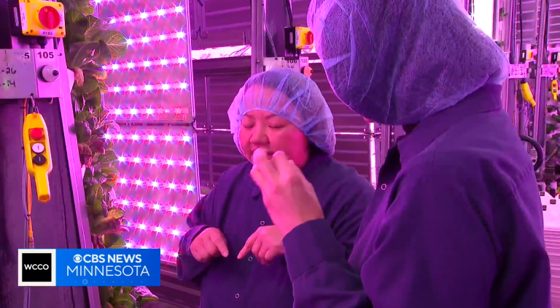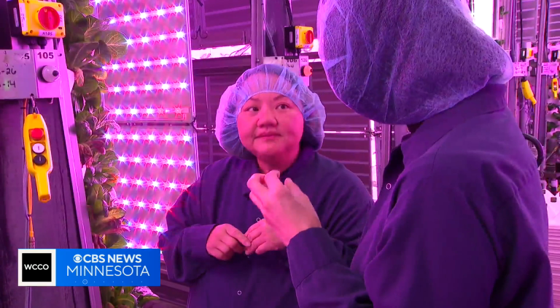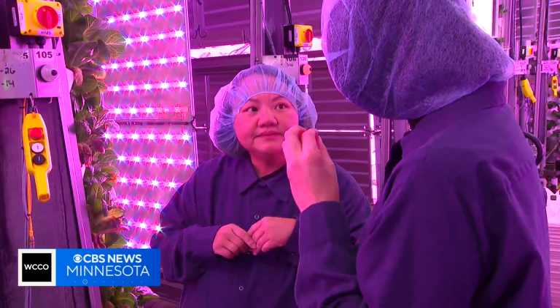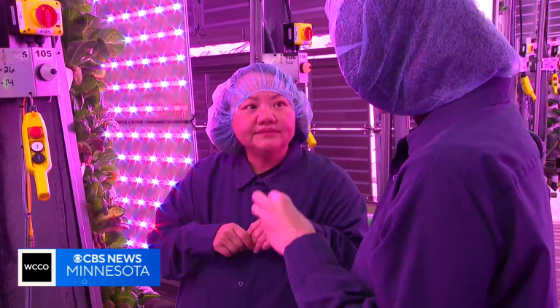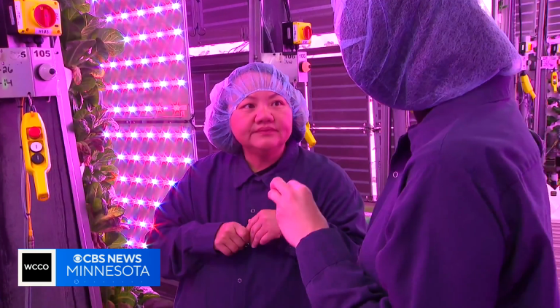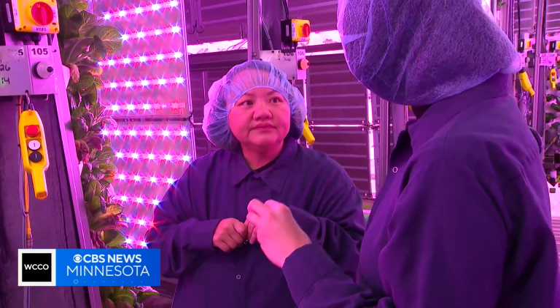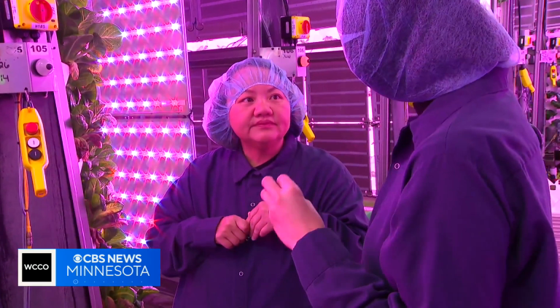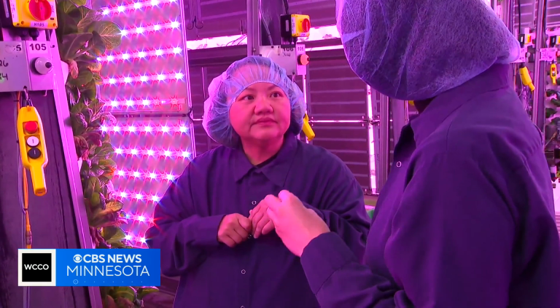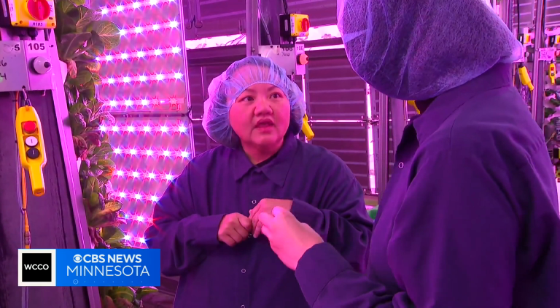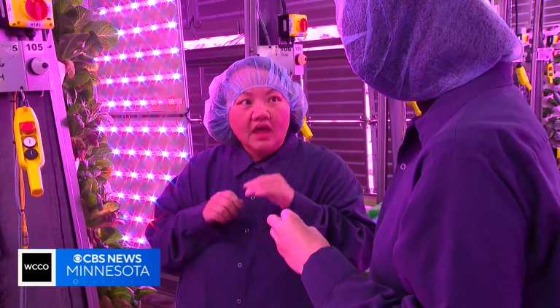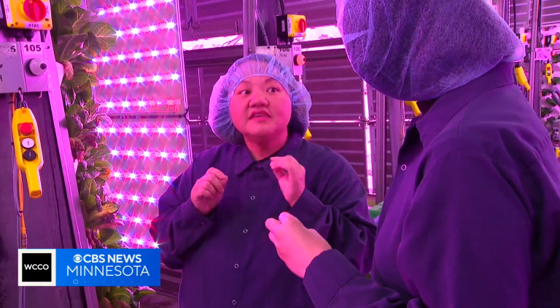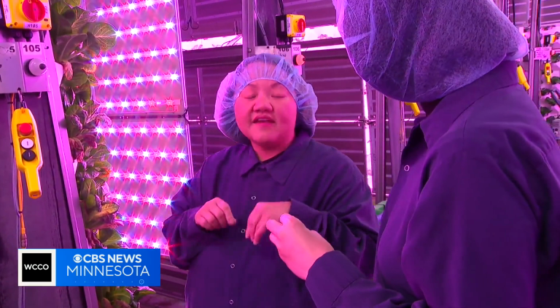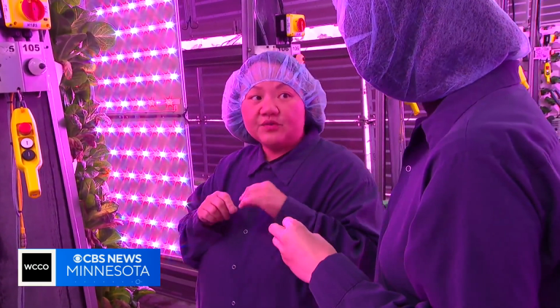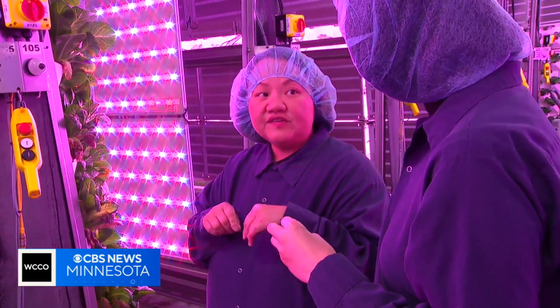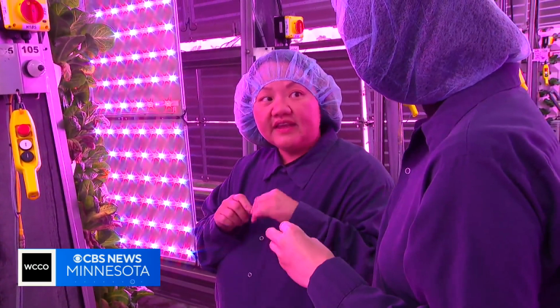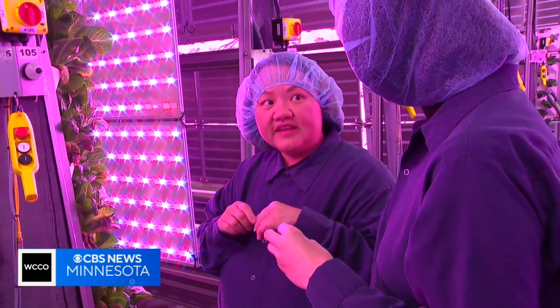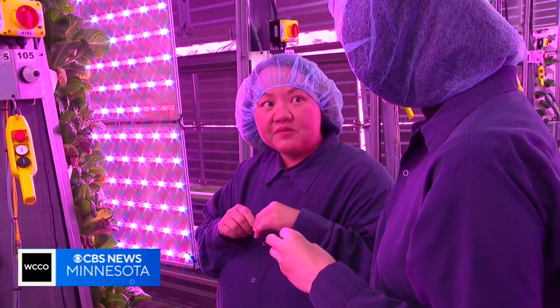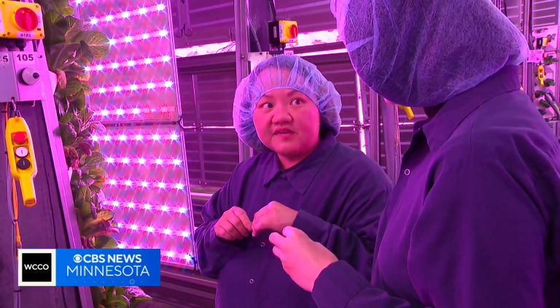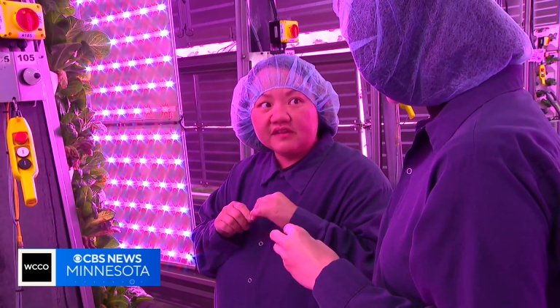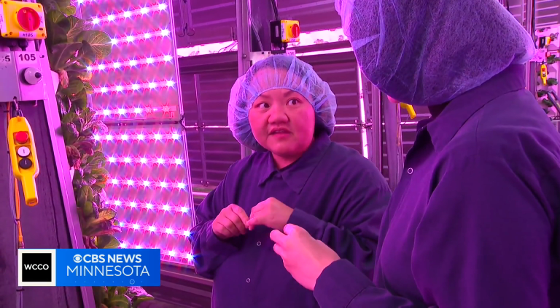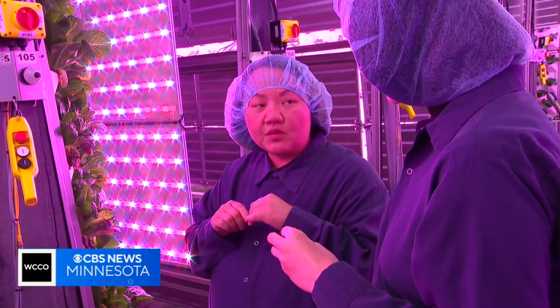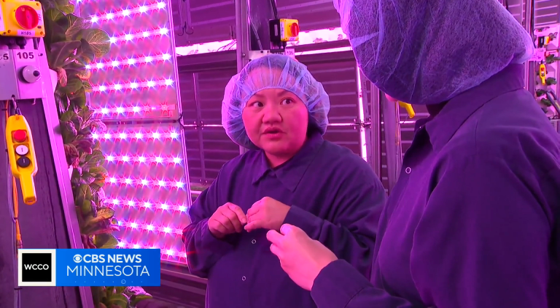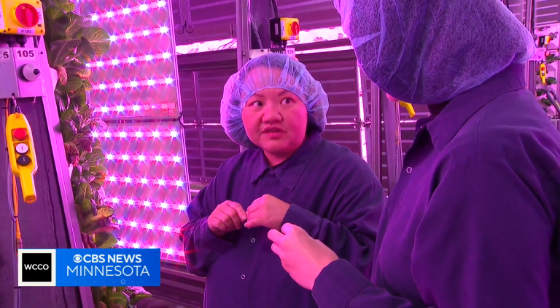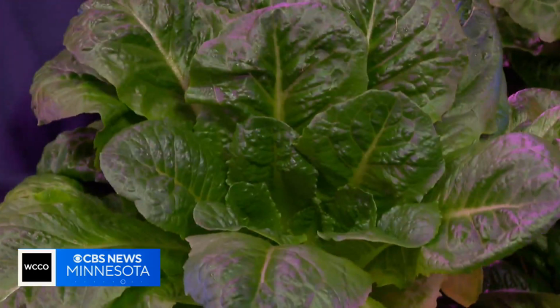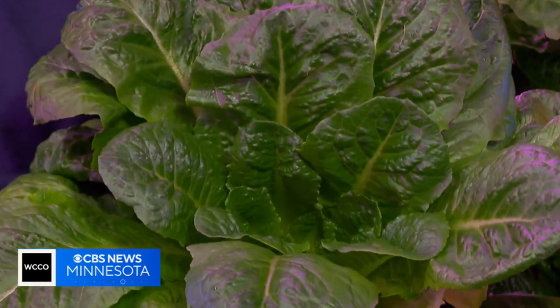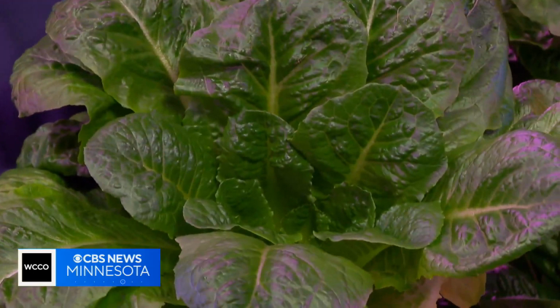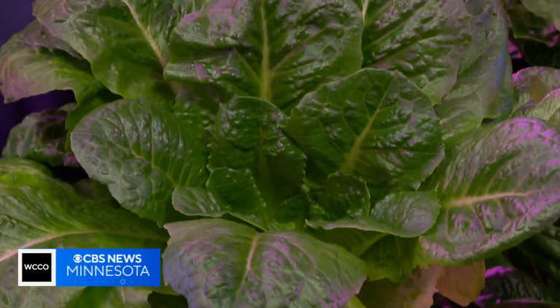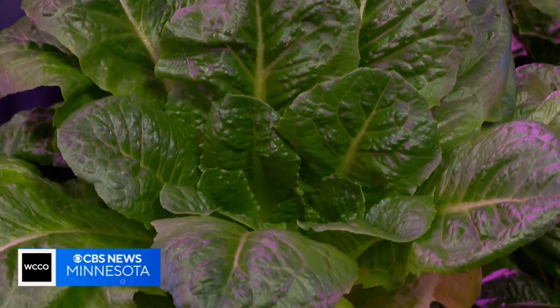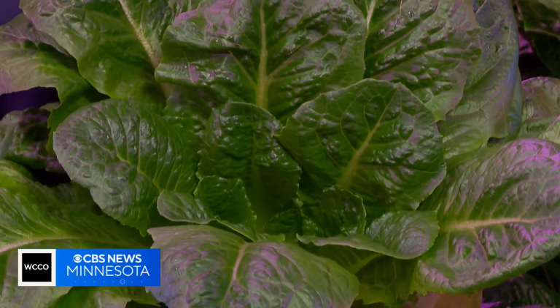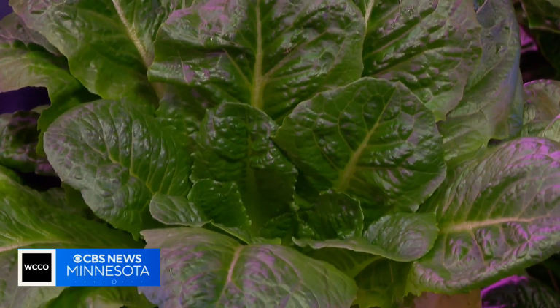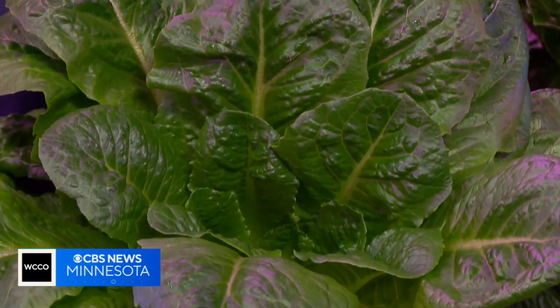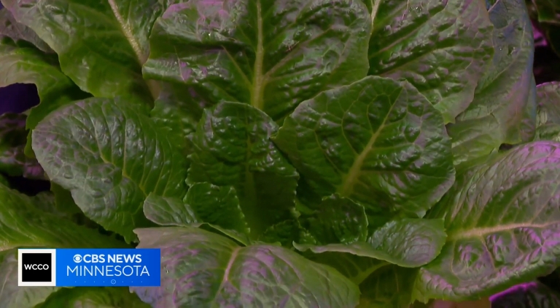You're using minimal water in here — we're using 98% less water than traditional farming.